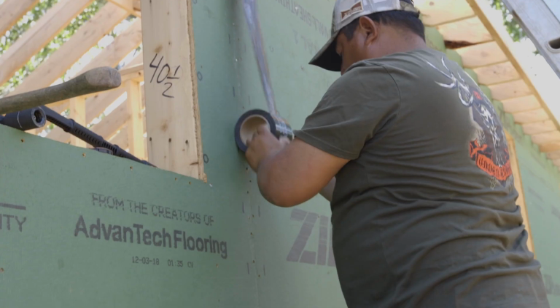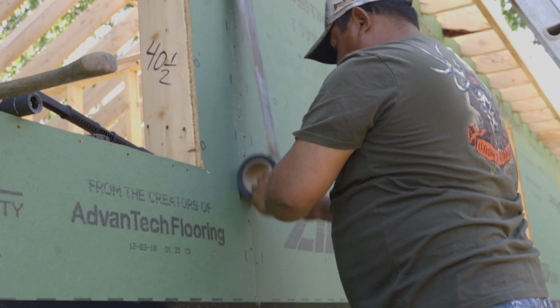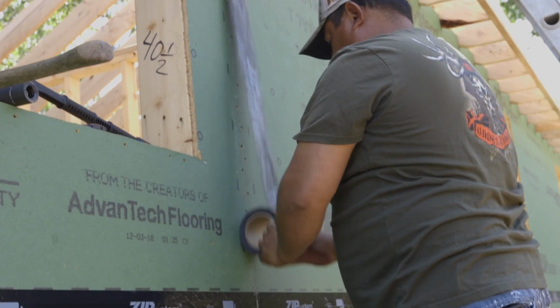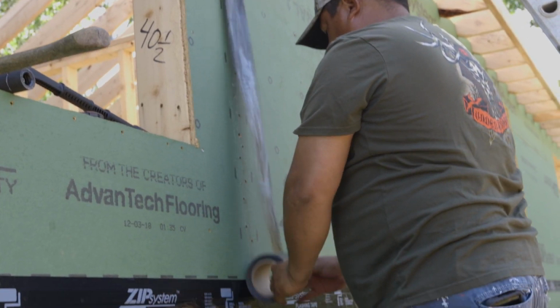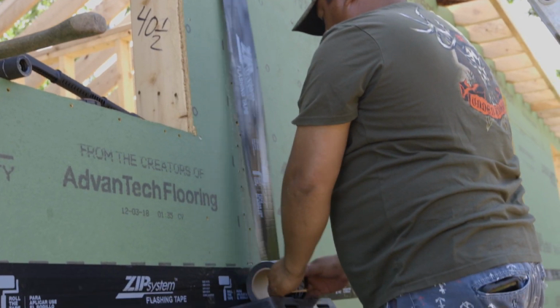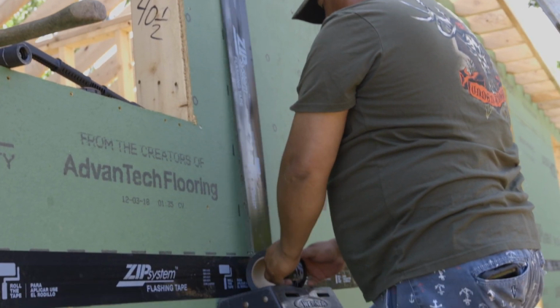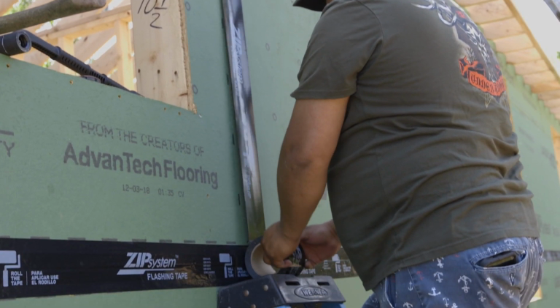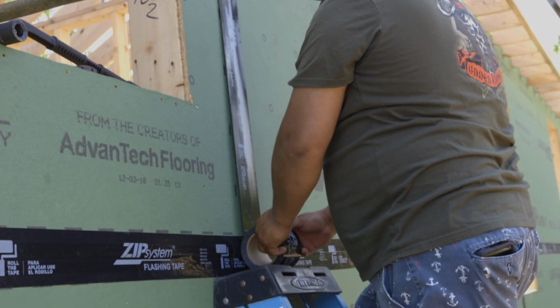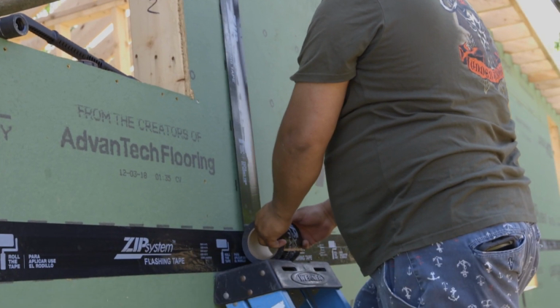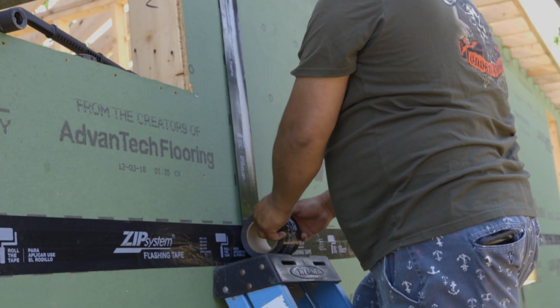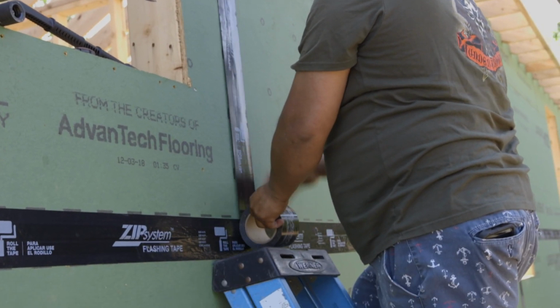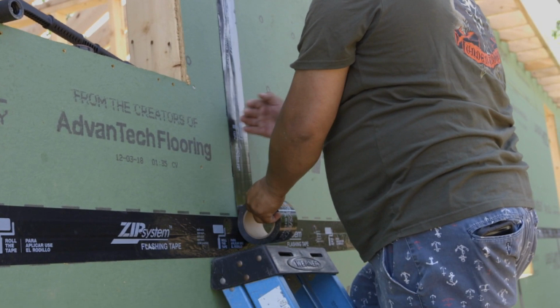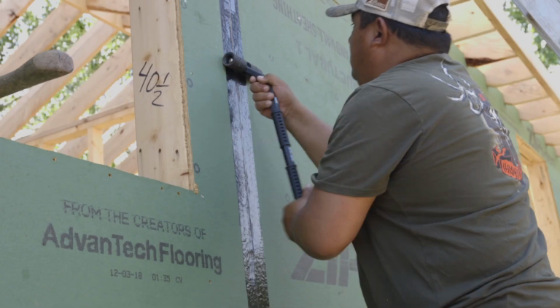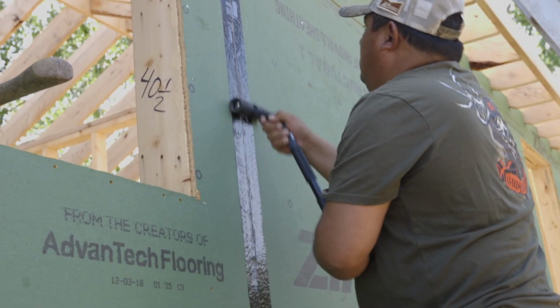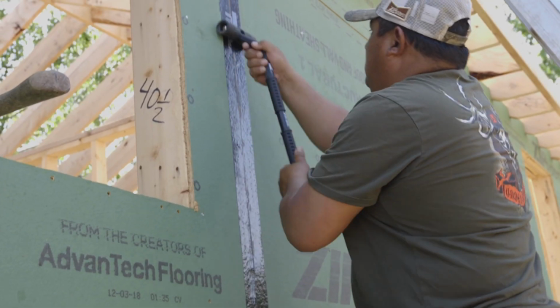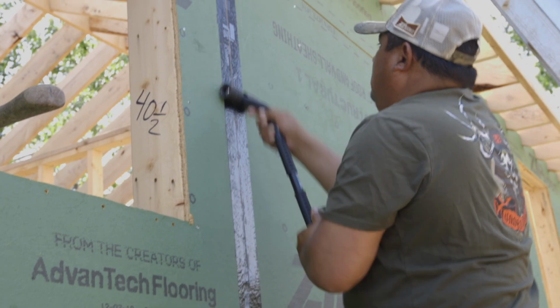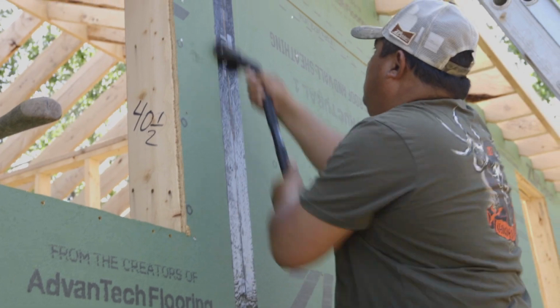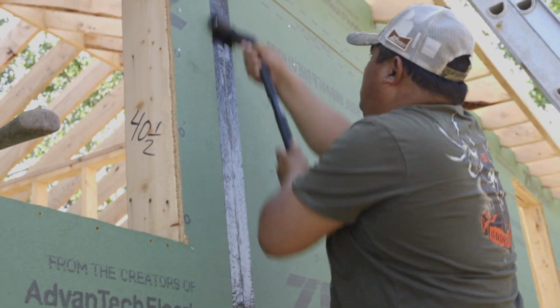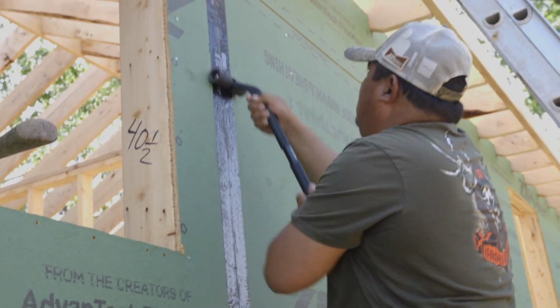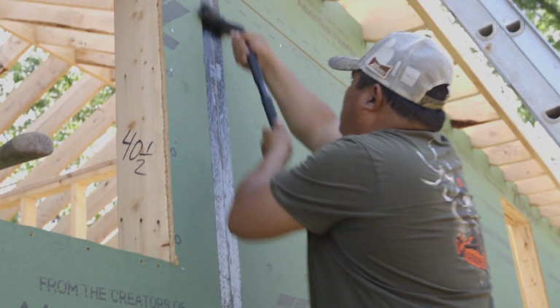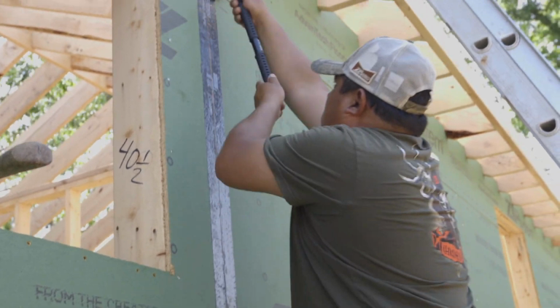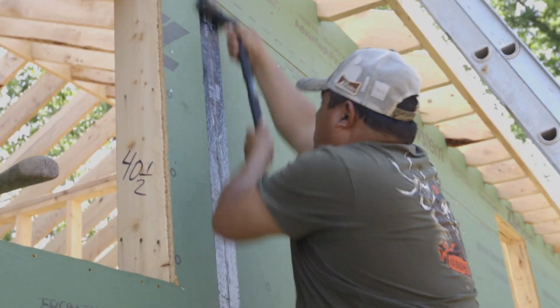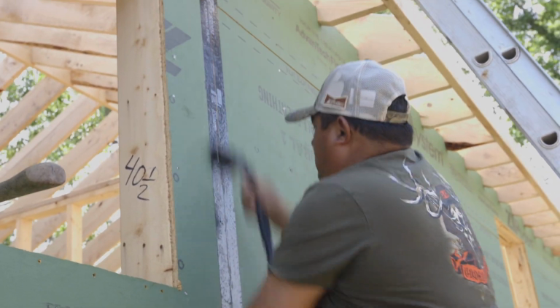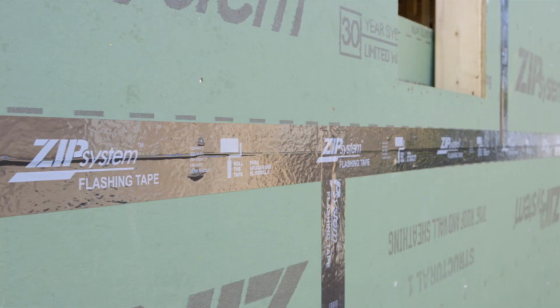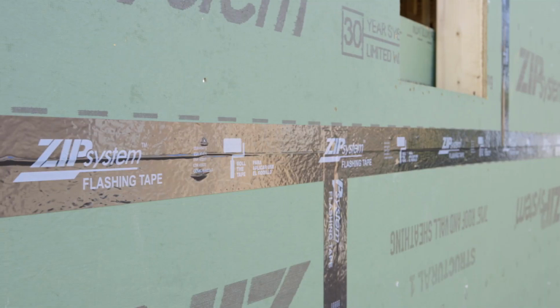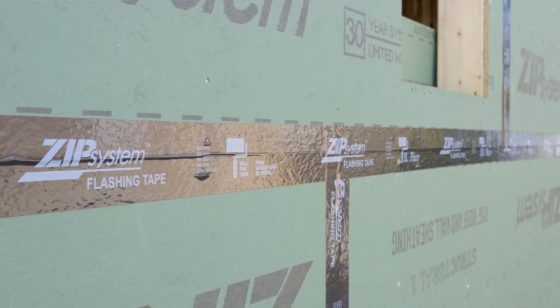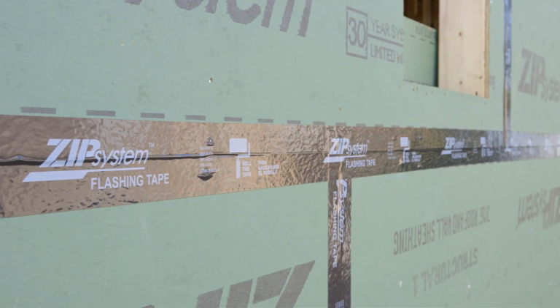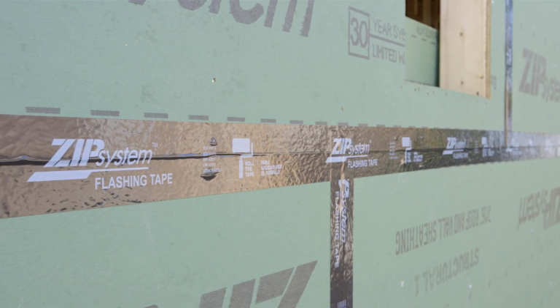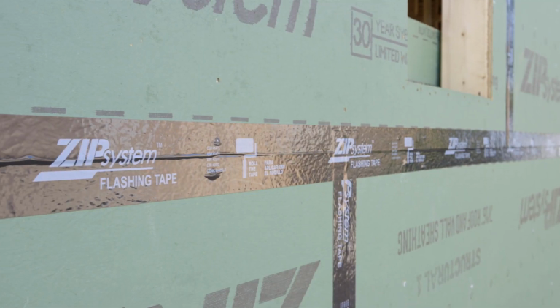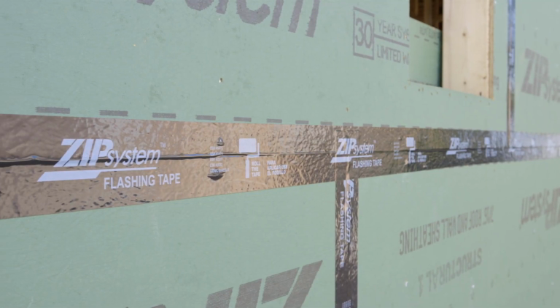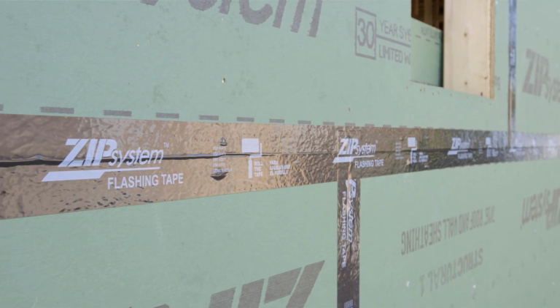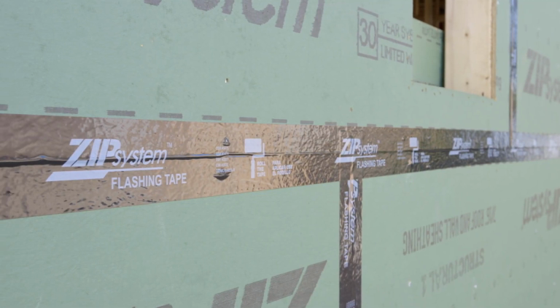Once the sheathing is installed, Huber's advanced acrylic ZIPP system tape seals the structure.